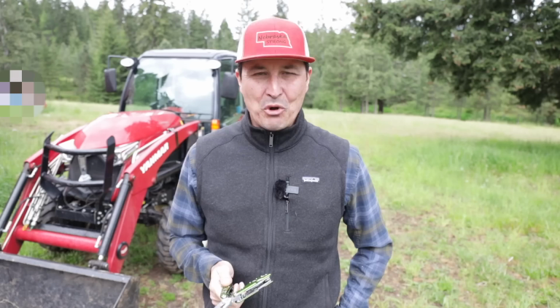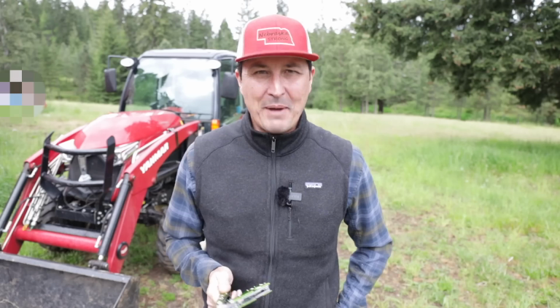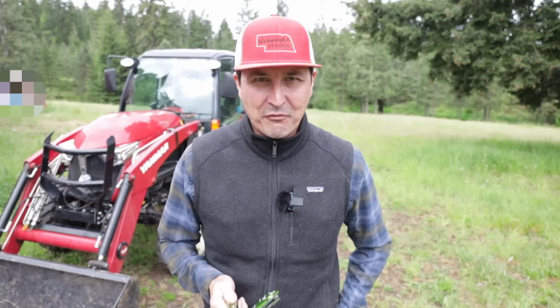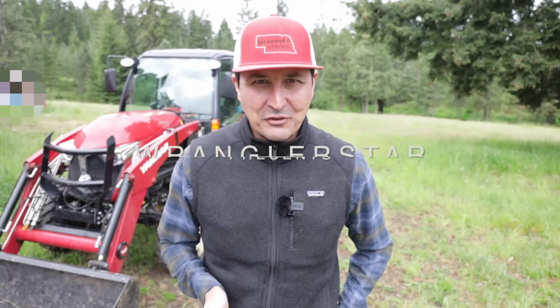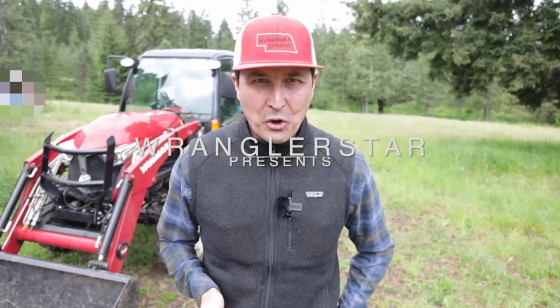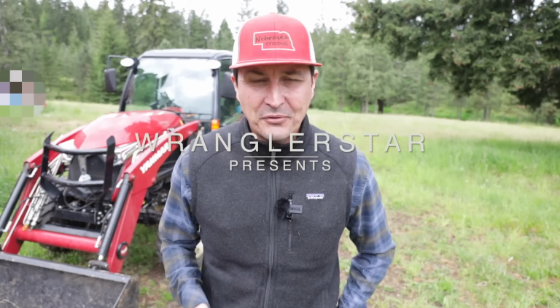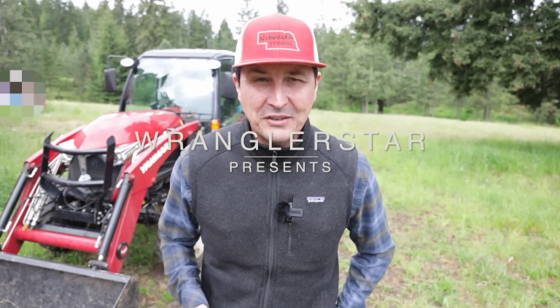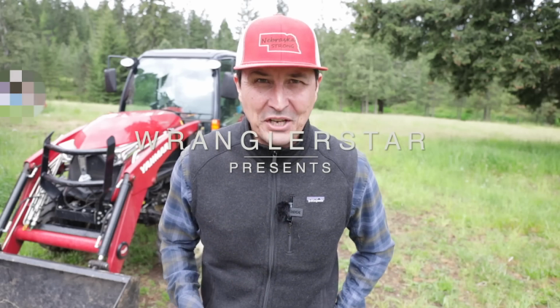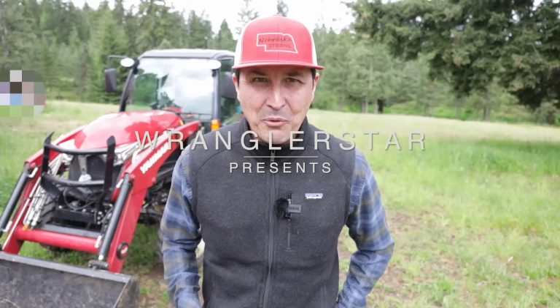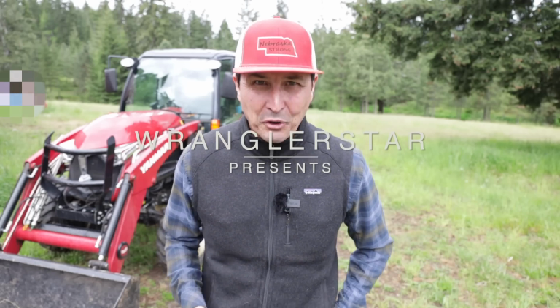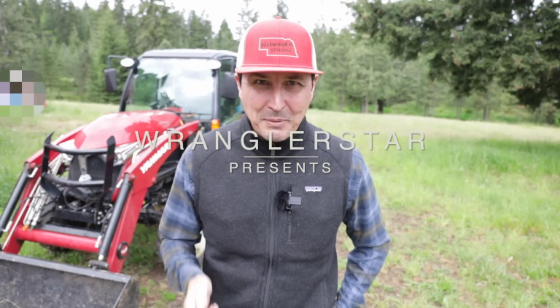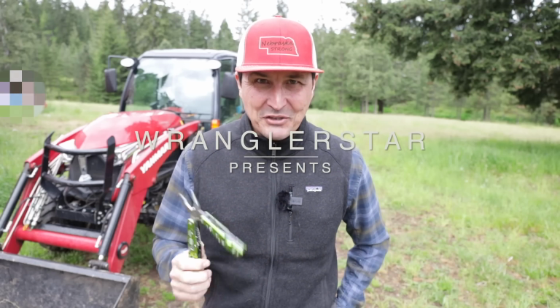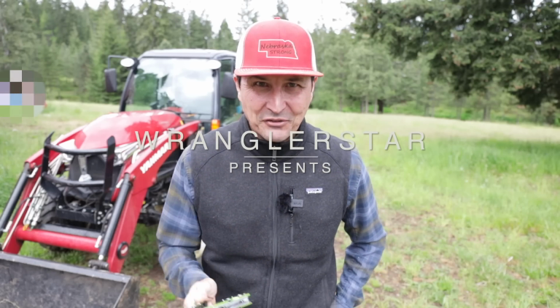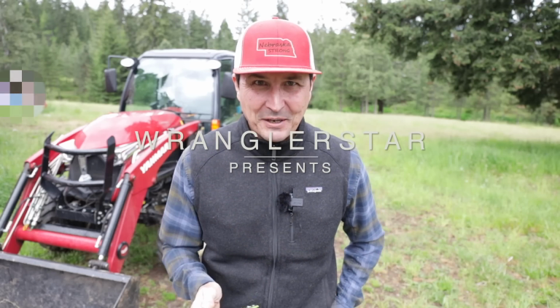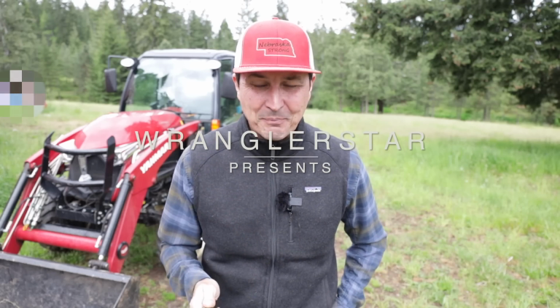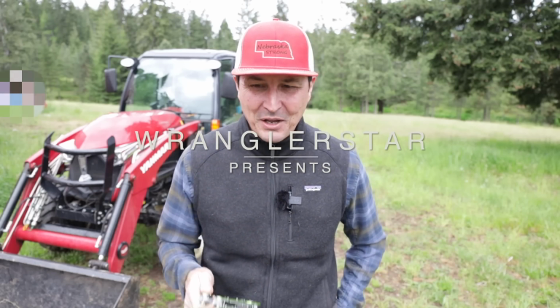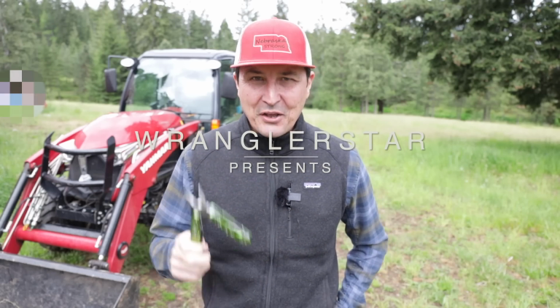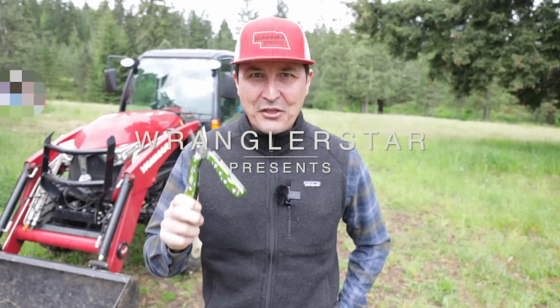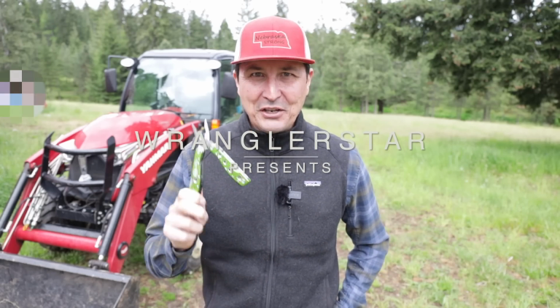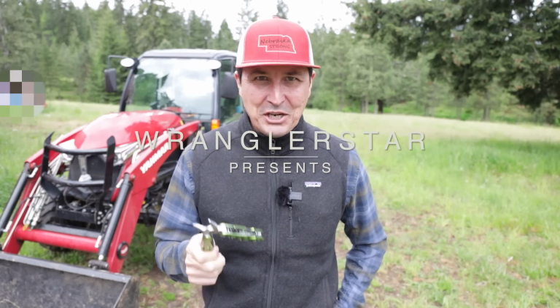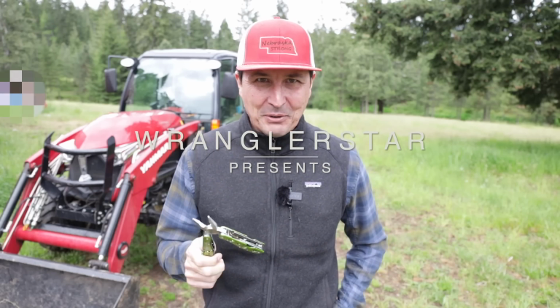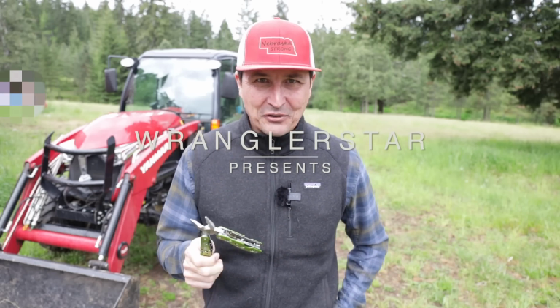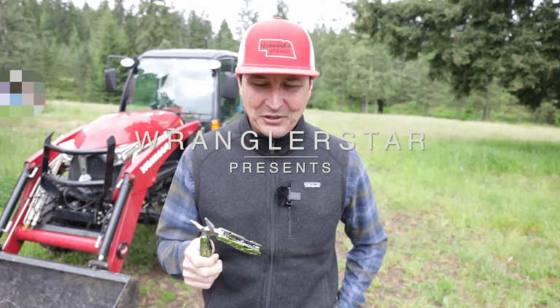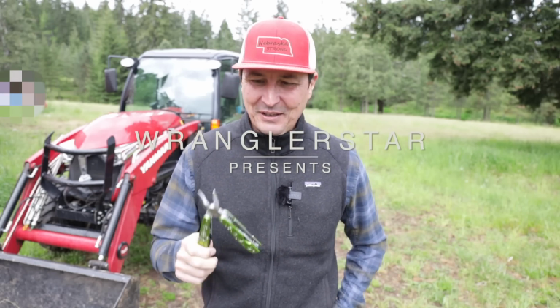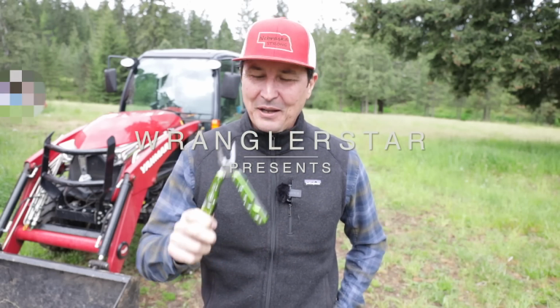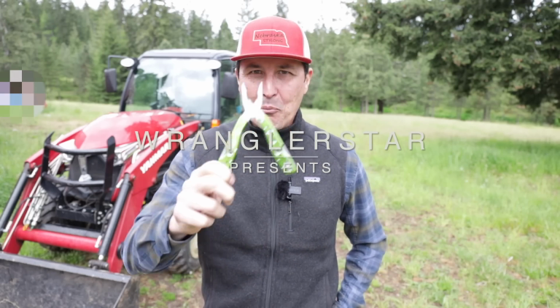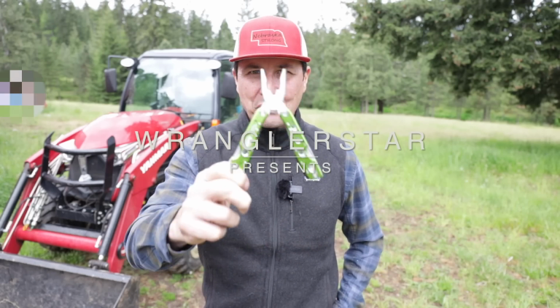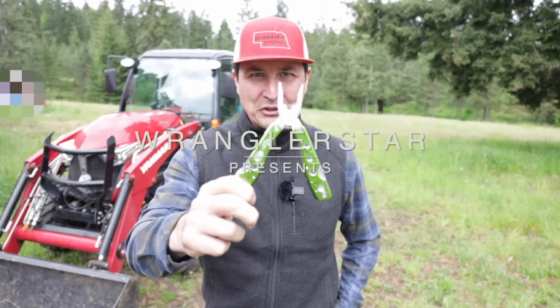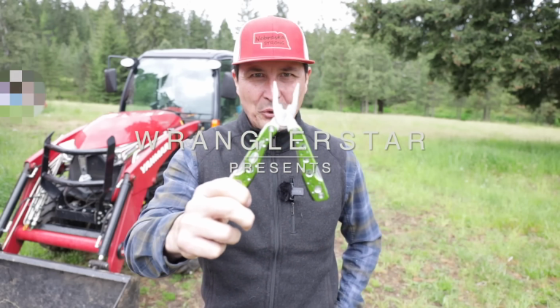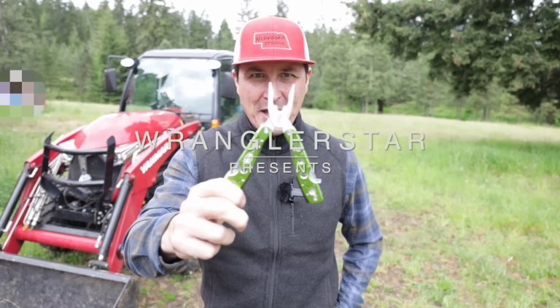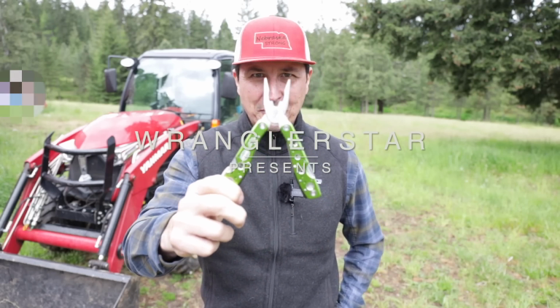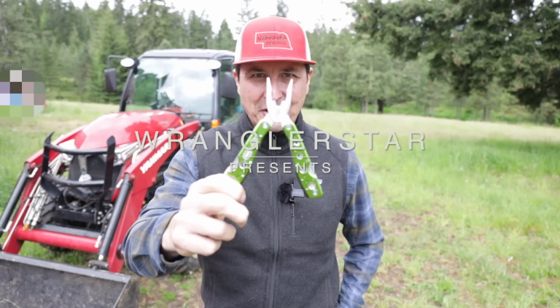Welcome back friends of the homestead. Today we're going to be testing the cheapest multi-tool on Amazon.